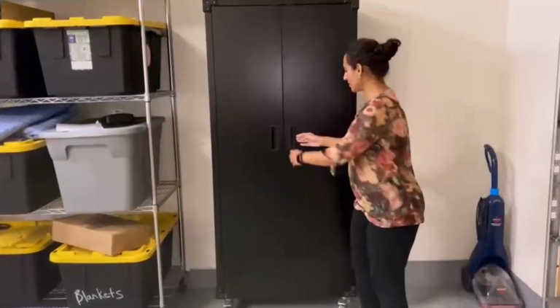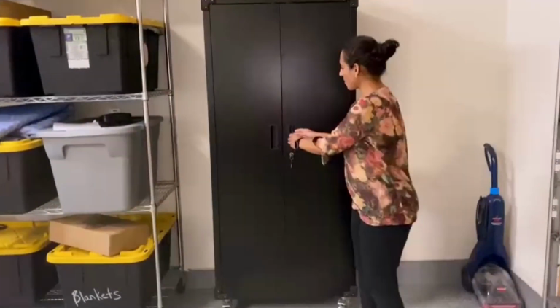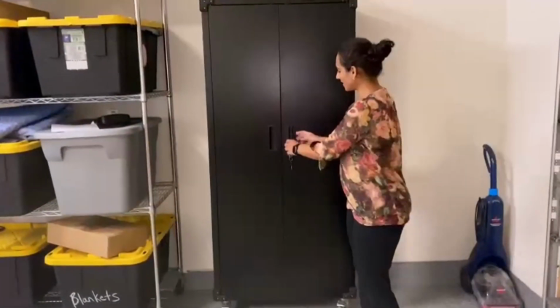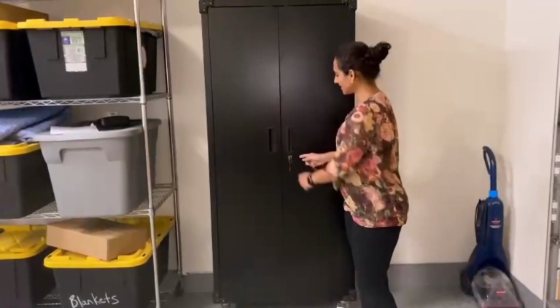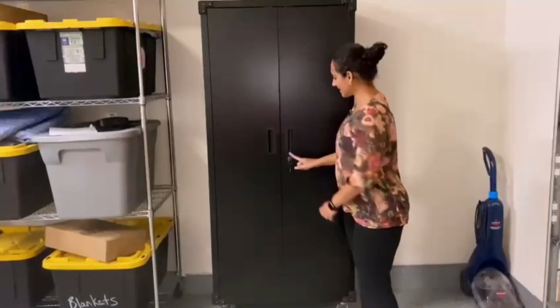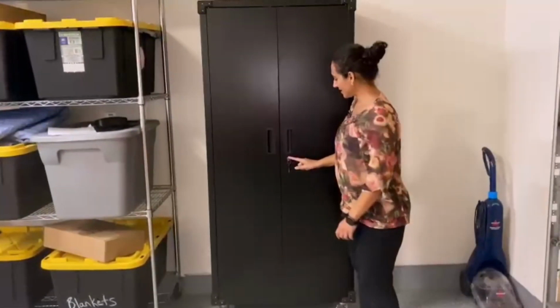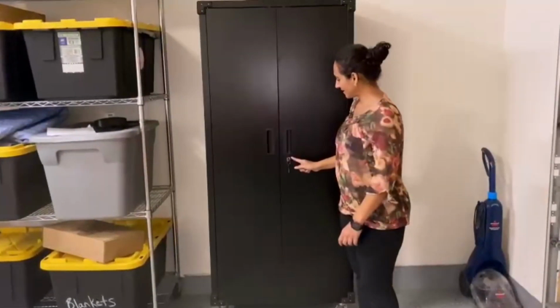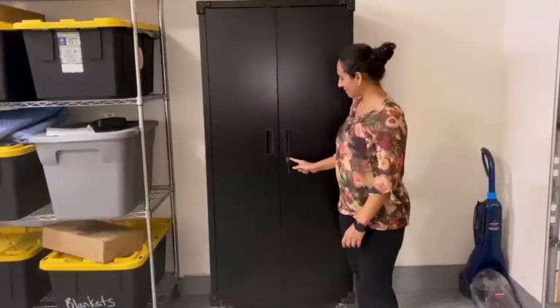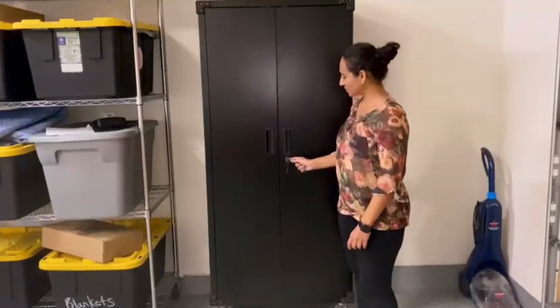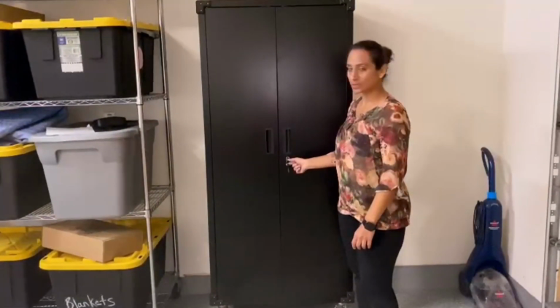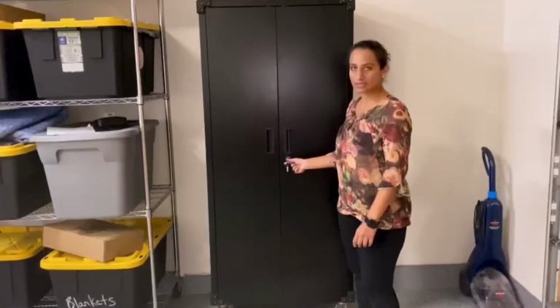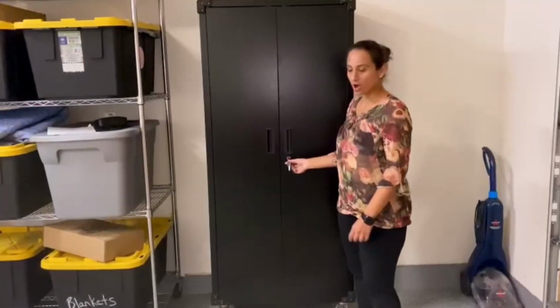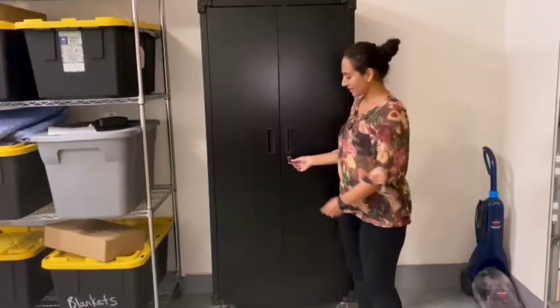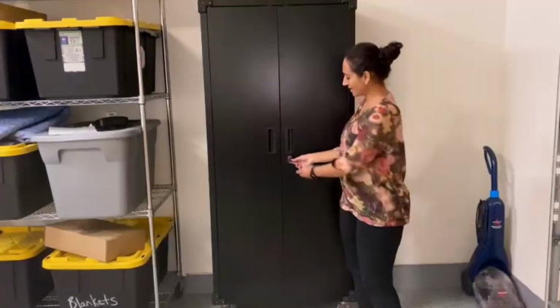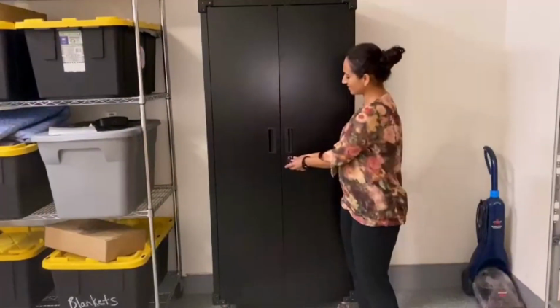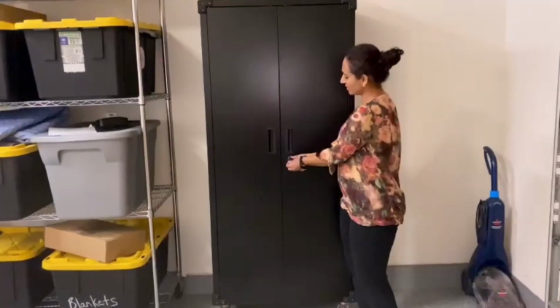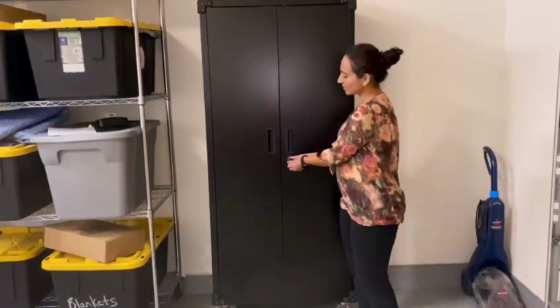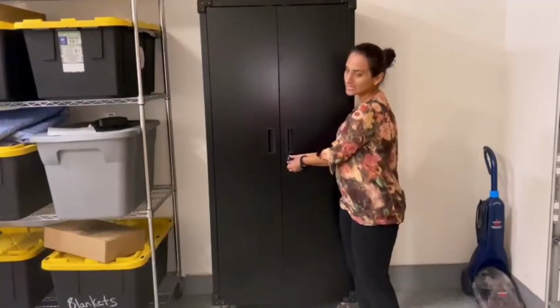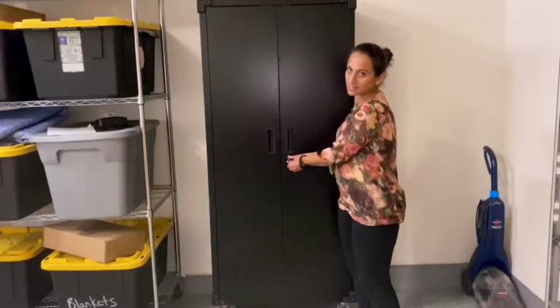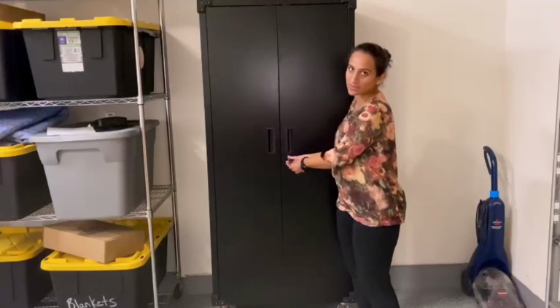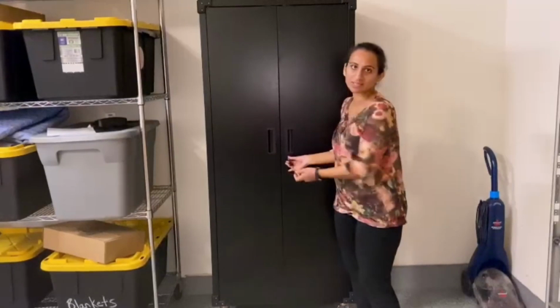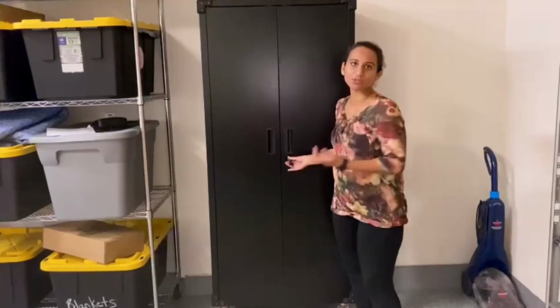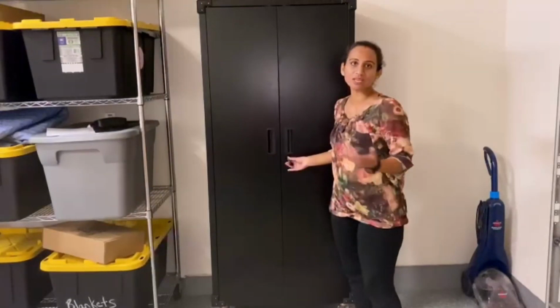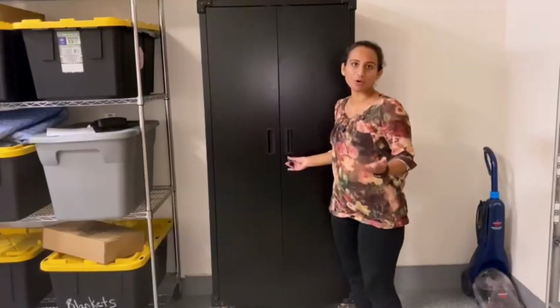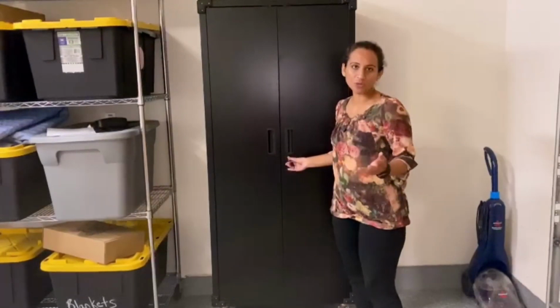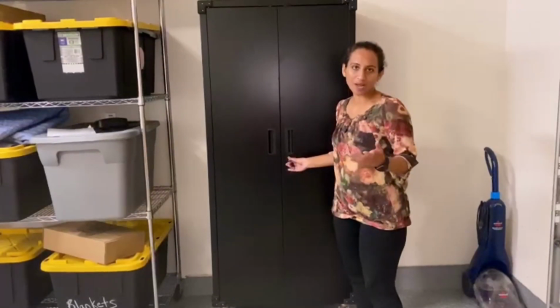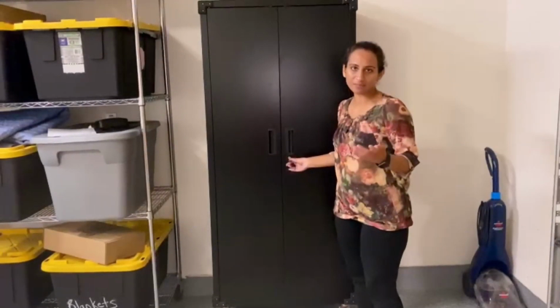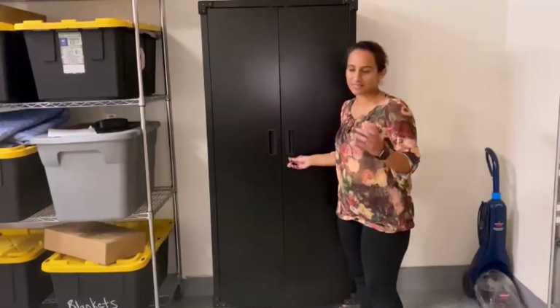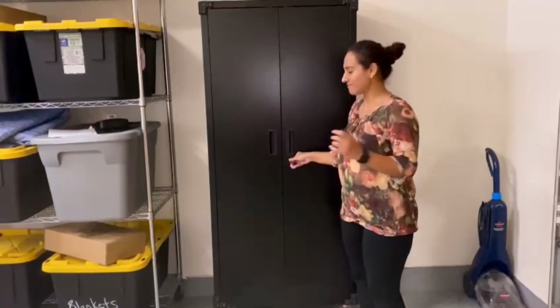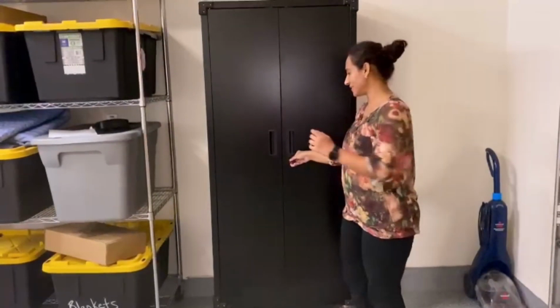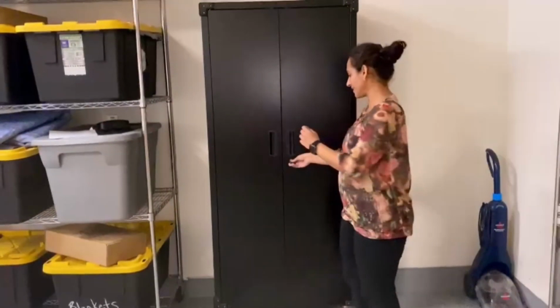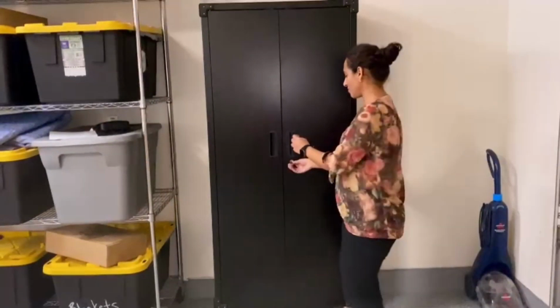I'm going to open it and see — it comes with a lock and has two keys, so to keep all your valuables safe and secure.